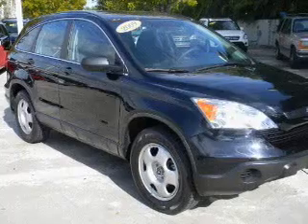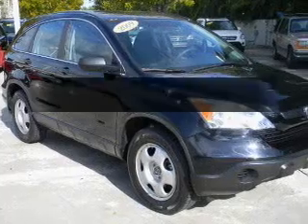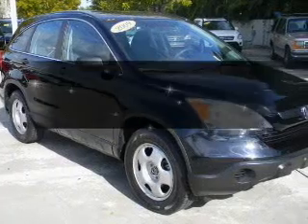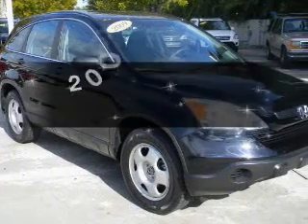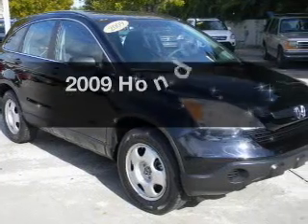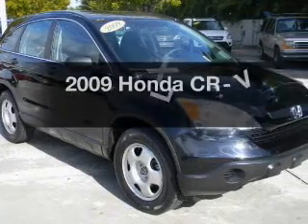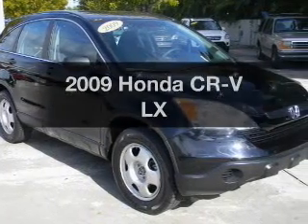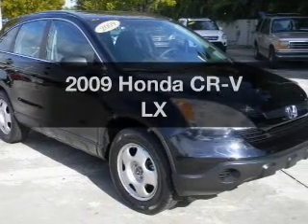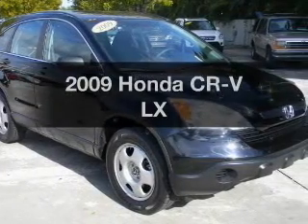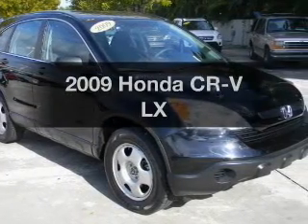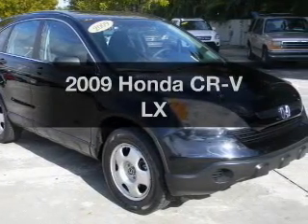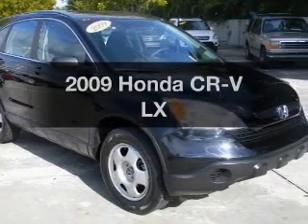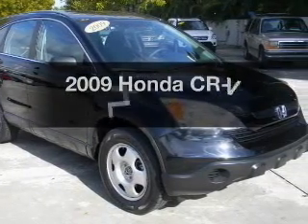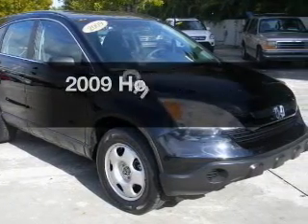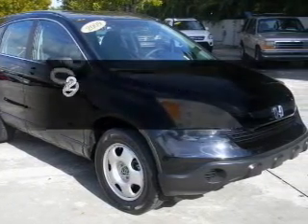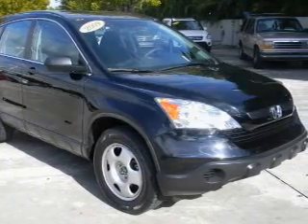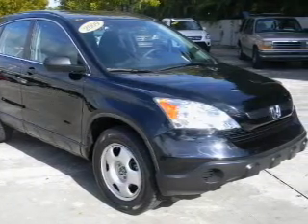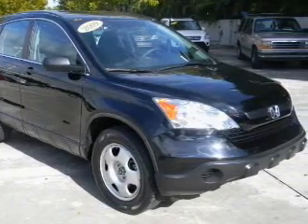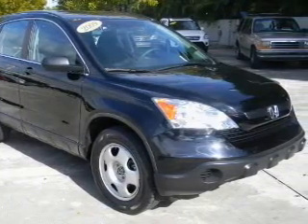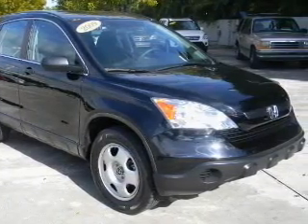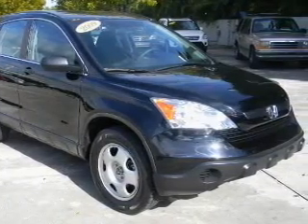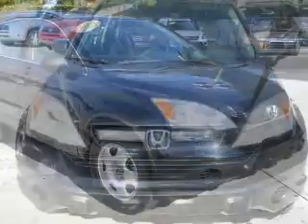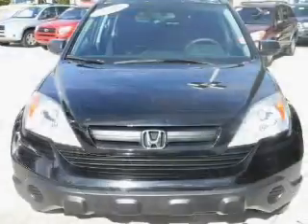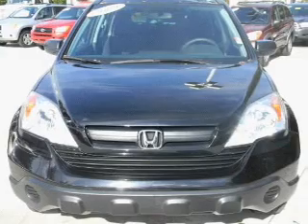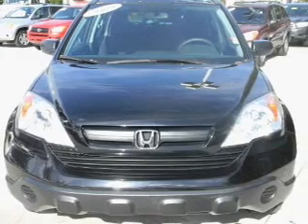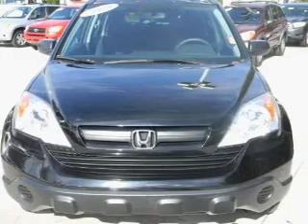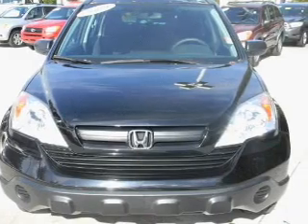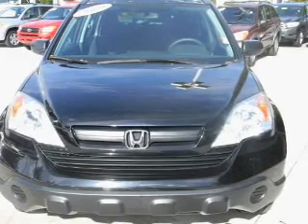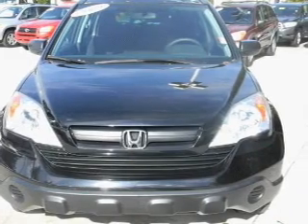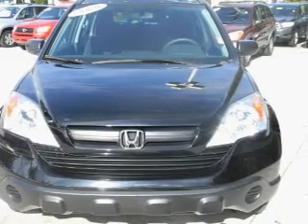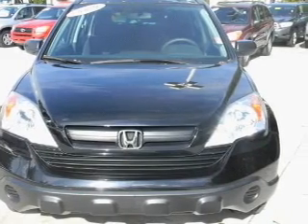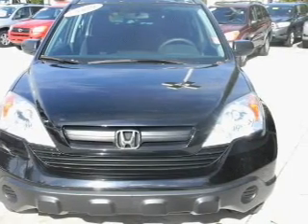Get noticed in this 2009 Honda CR-V. Travel the roads in style and comfort in this great vehicle.